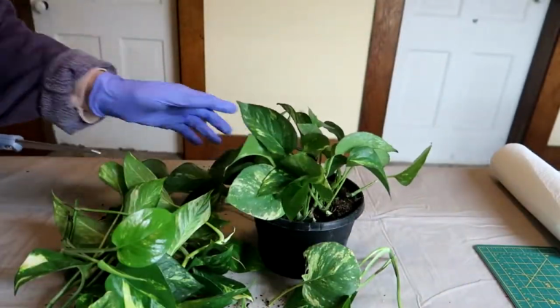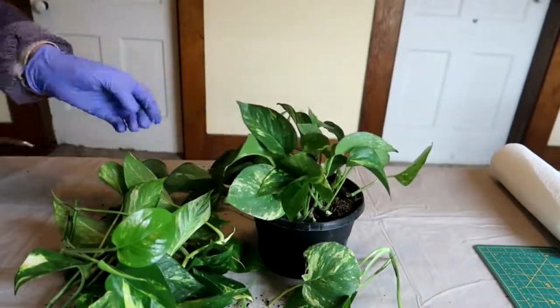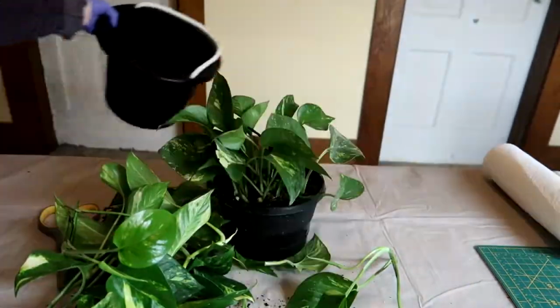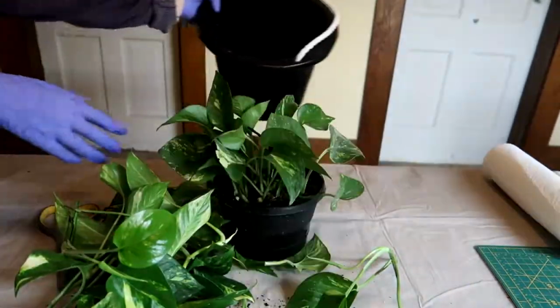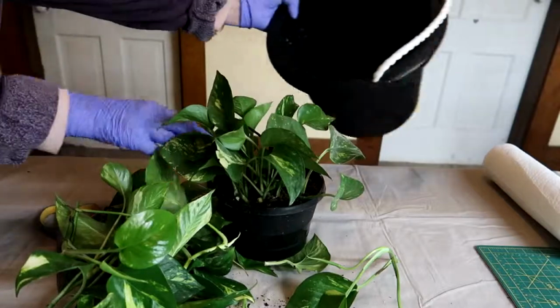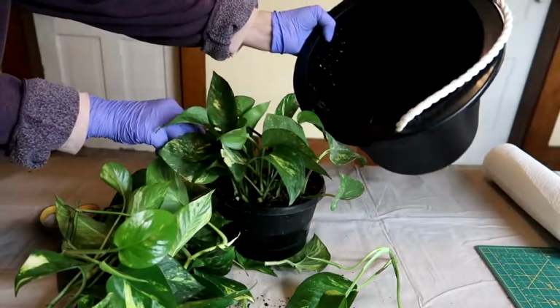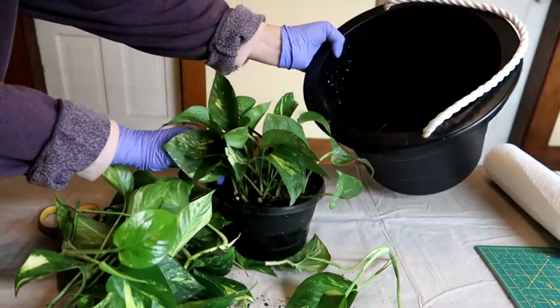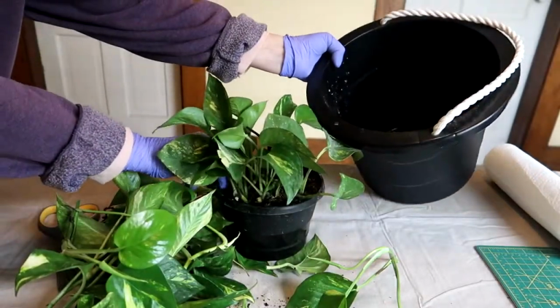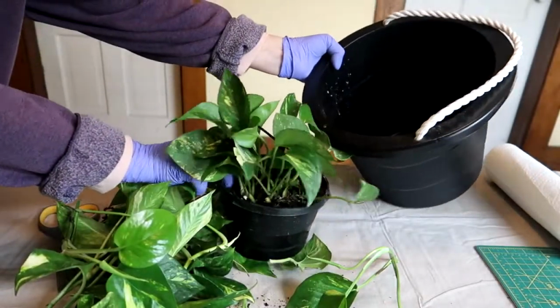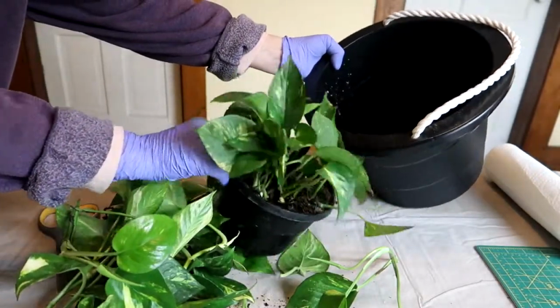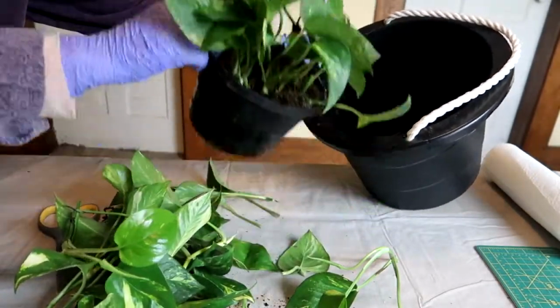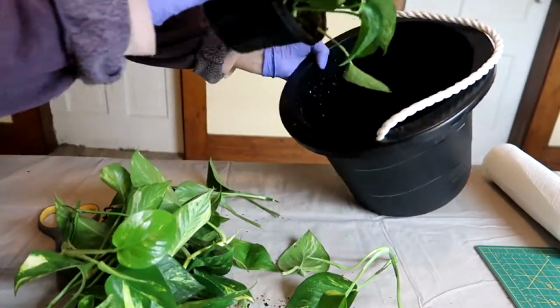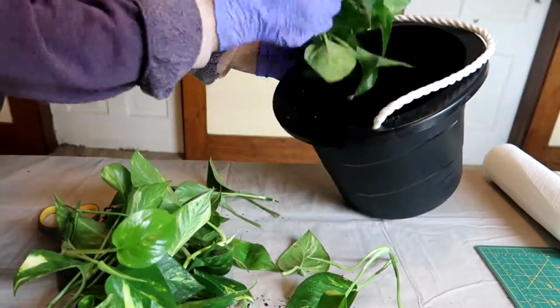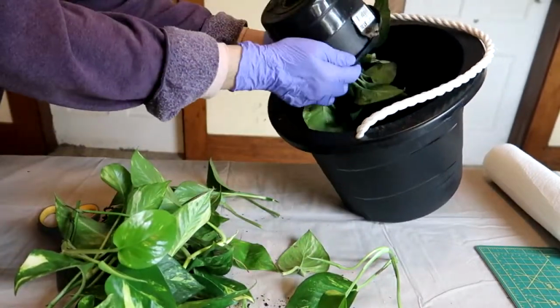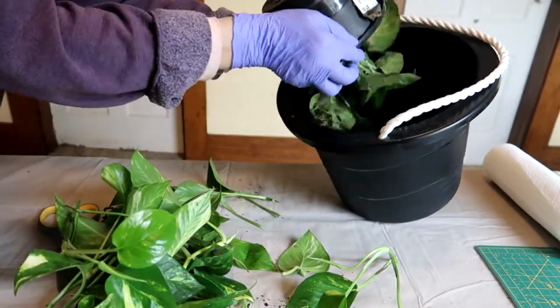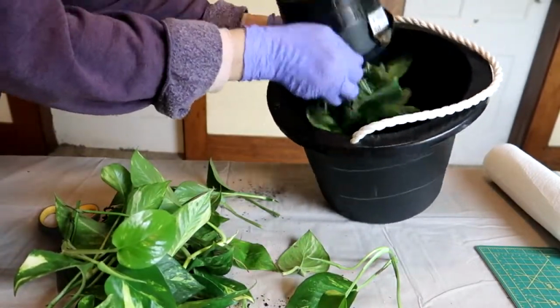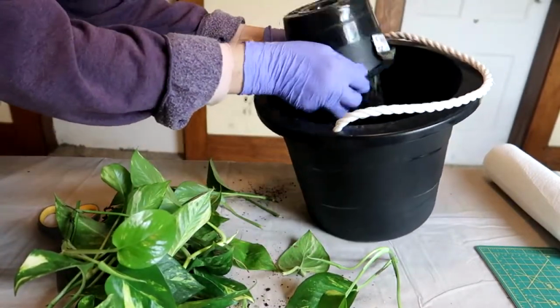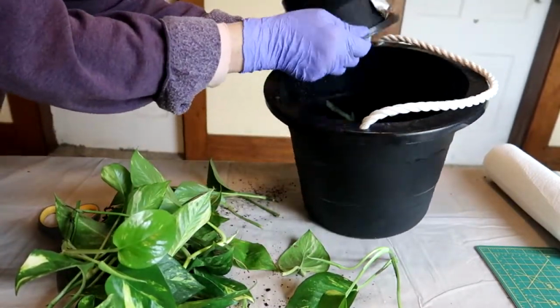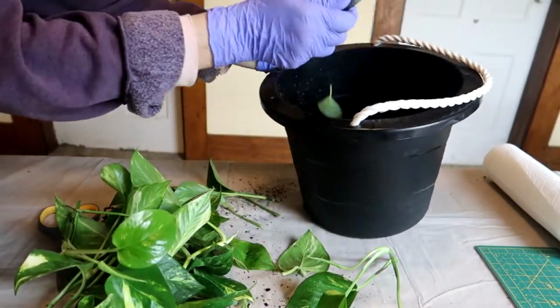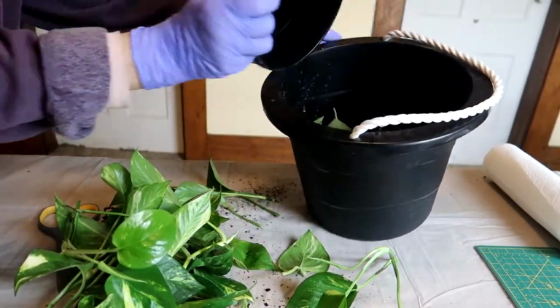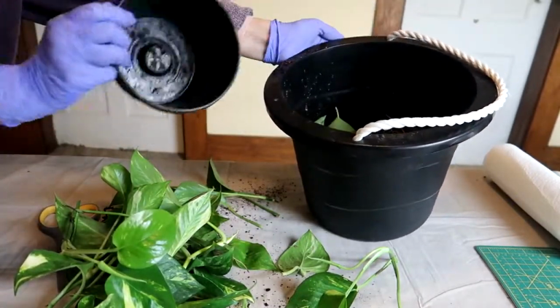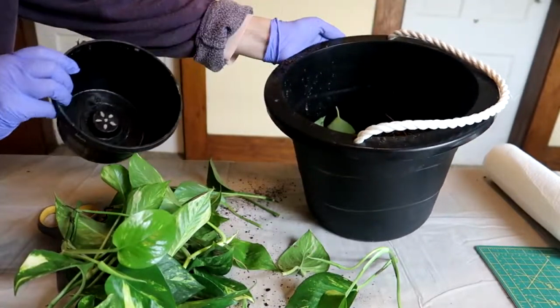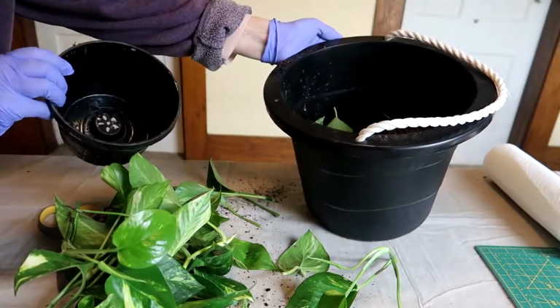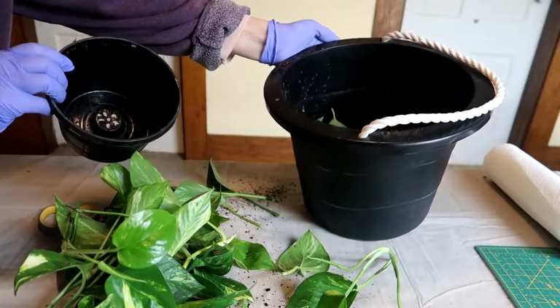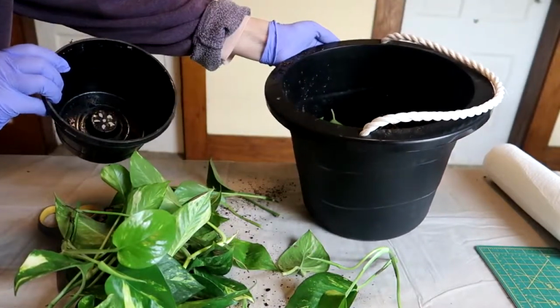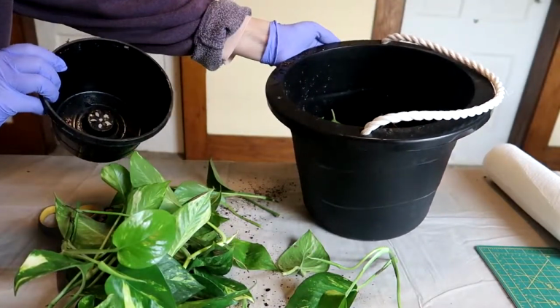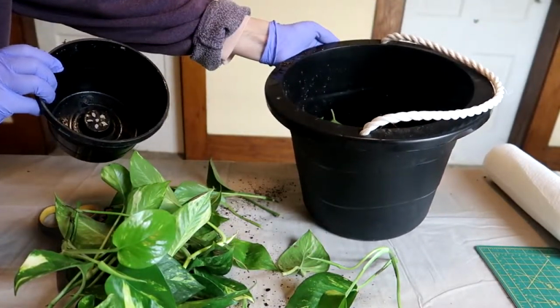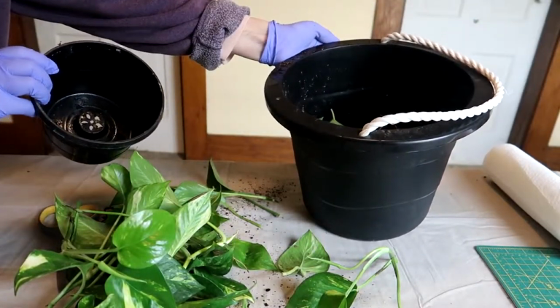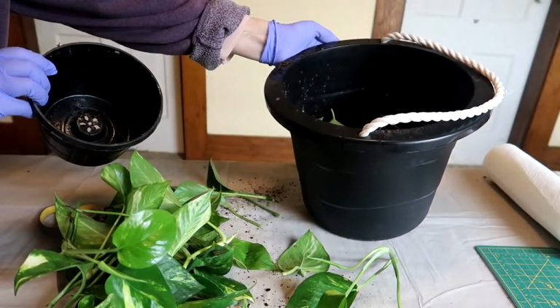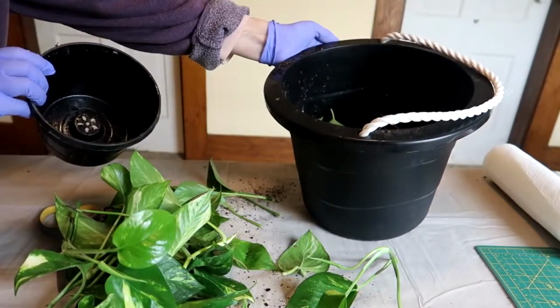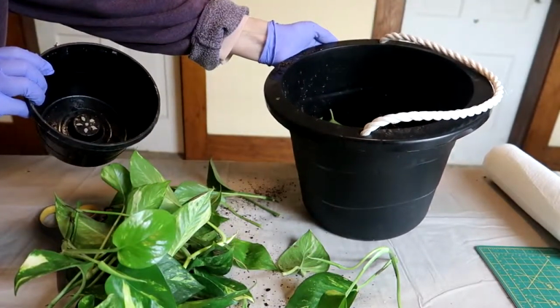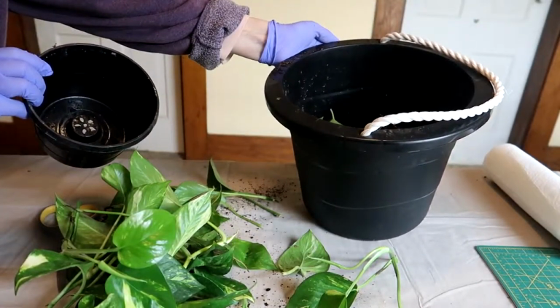The remainder of this plant and anything with roots is going right in the trash.